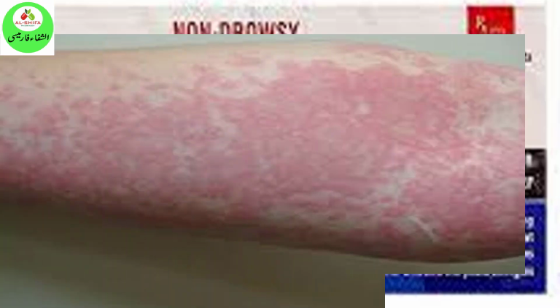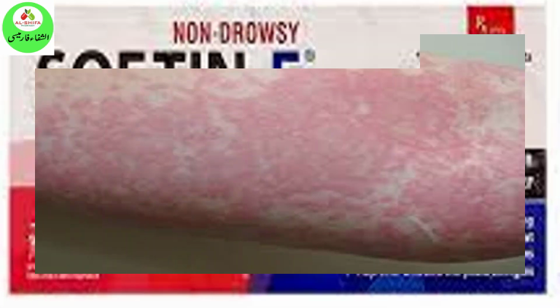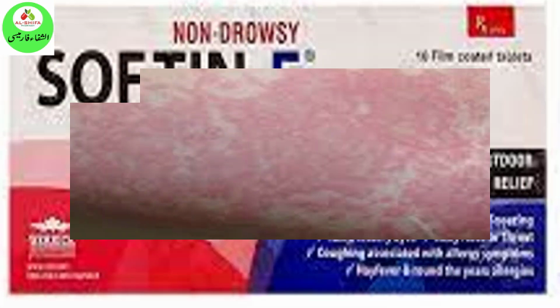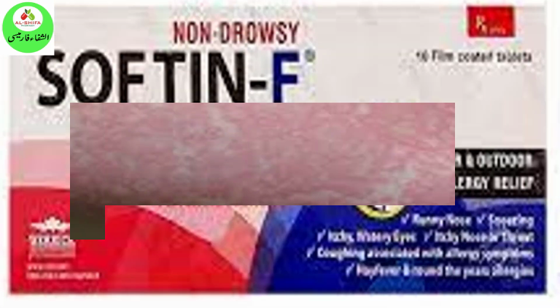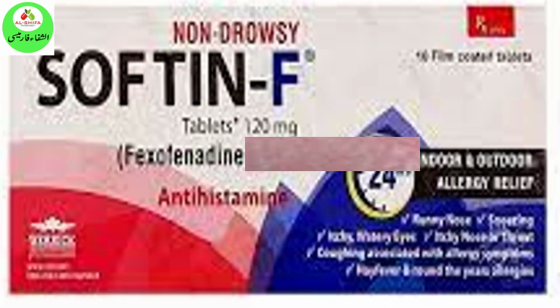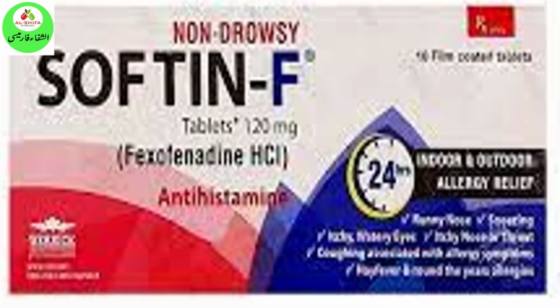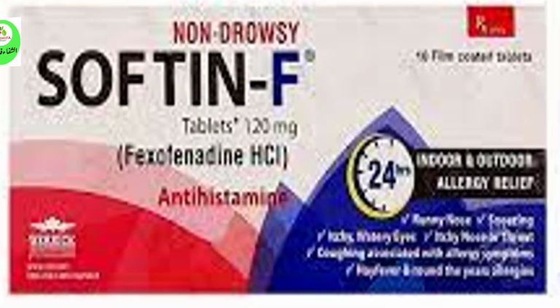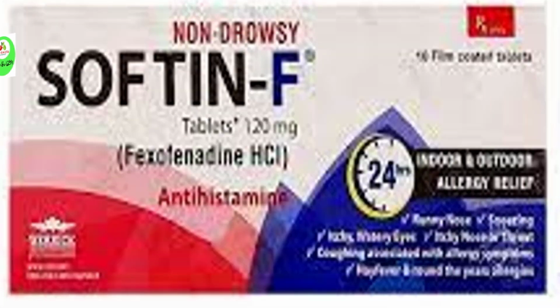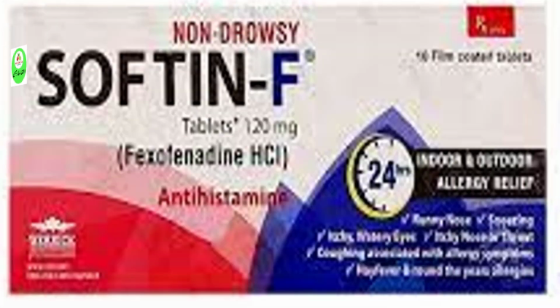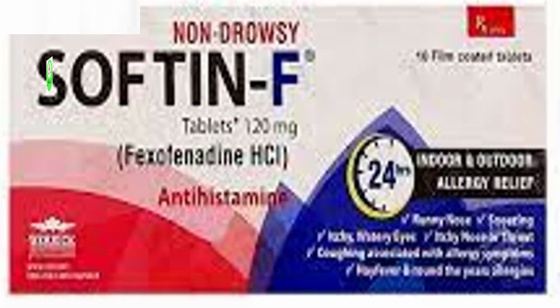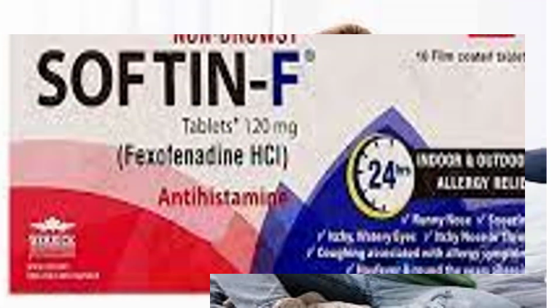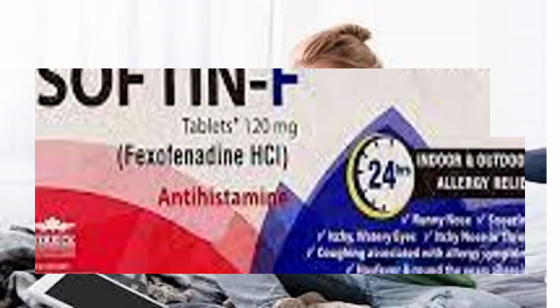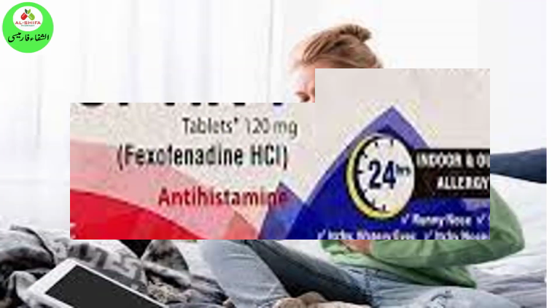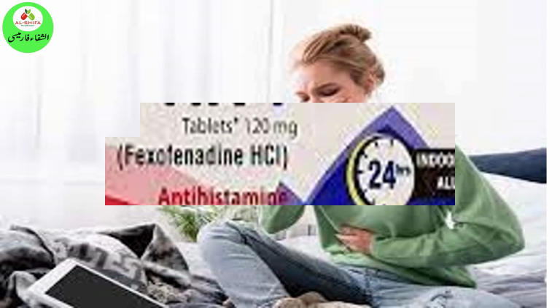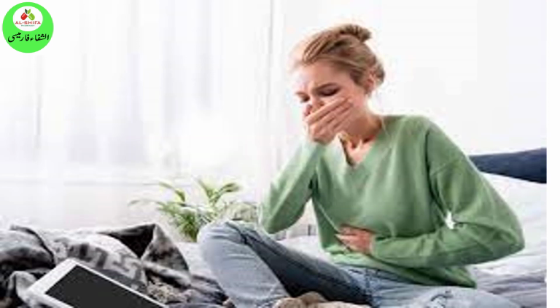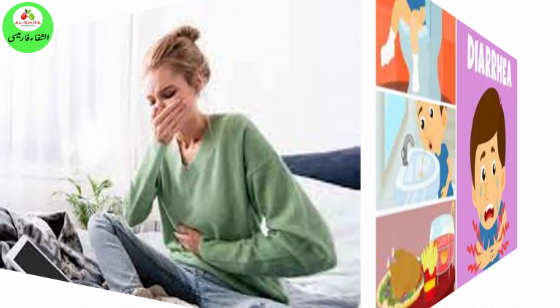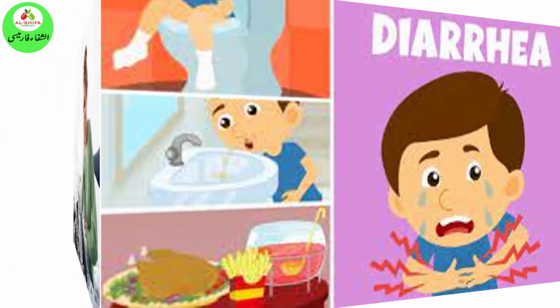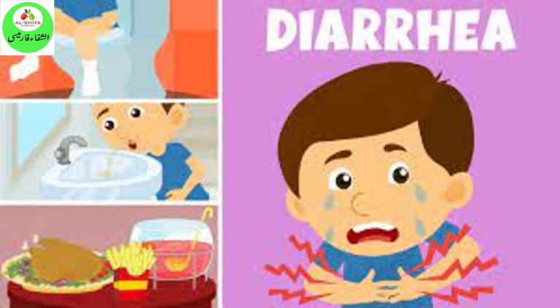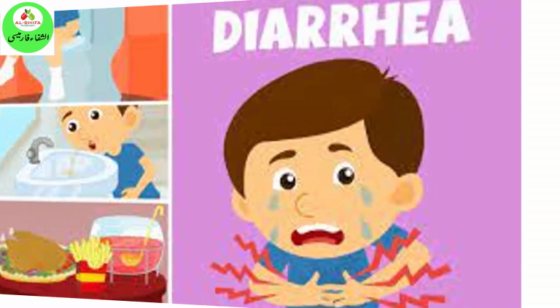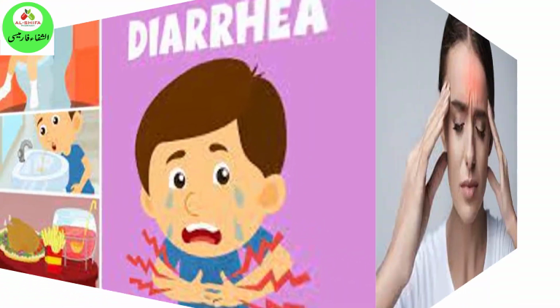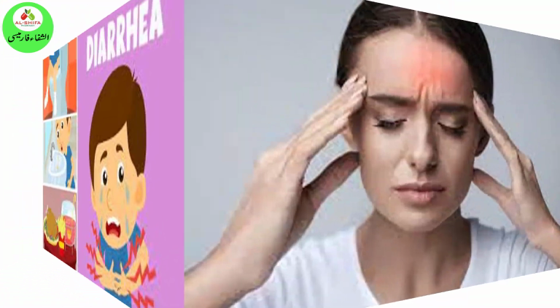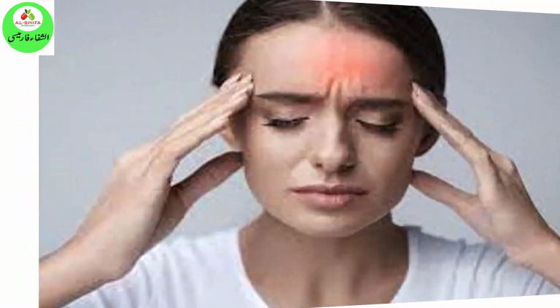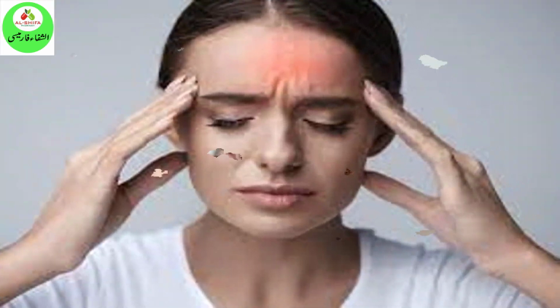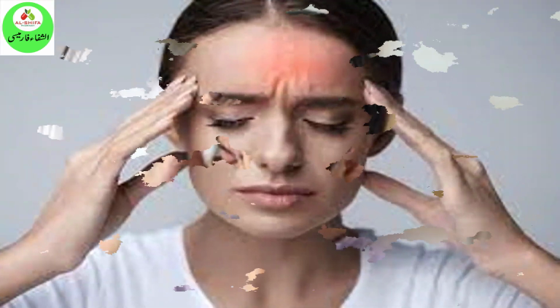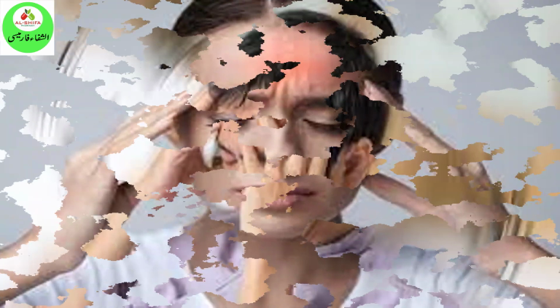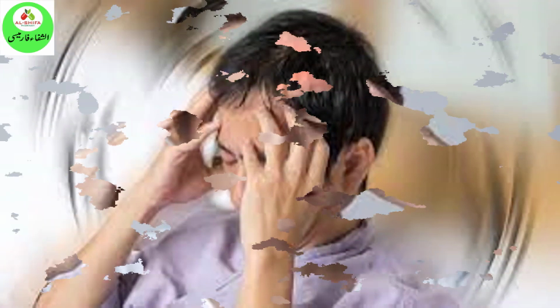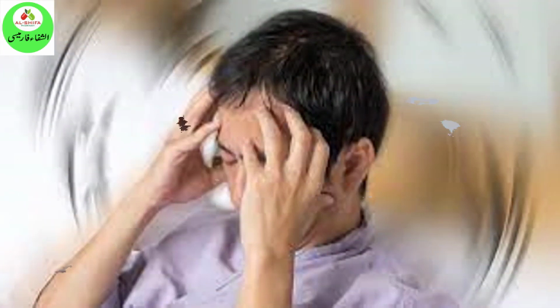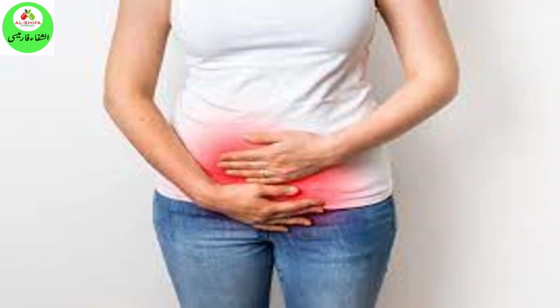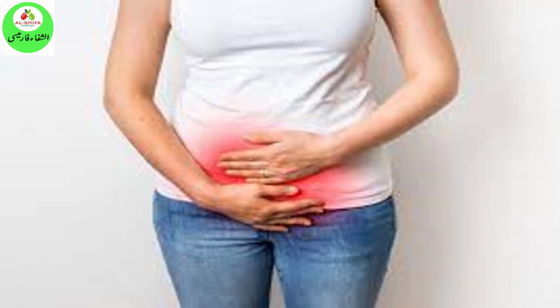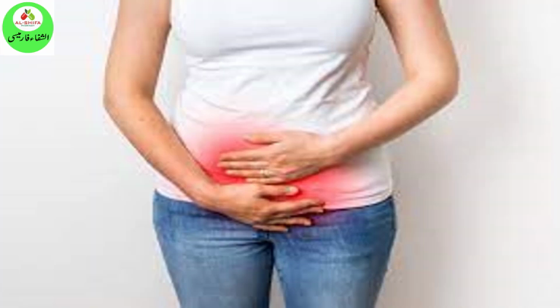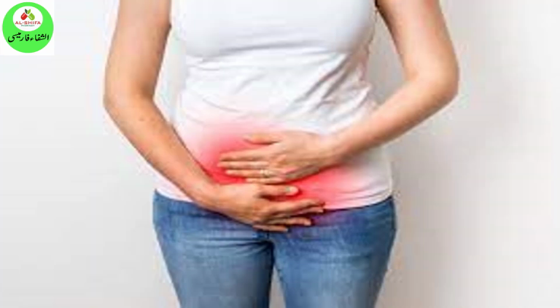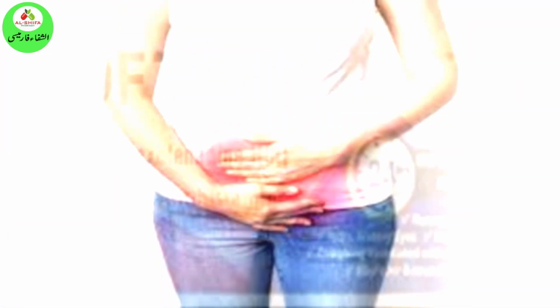Side effects of SoftNF include nausea, diarrhea, headache, dizziness, and menstrual cramps.